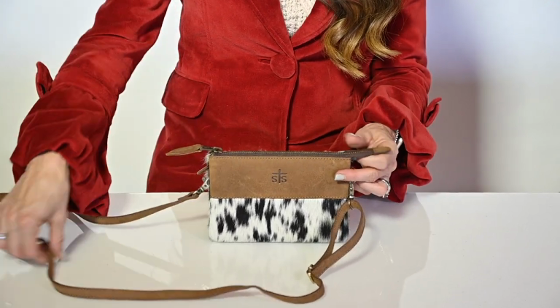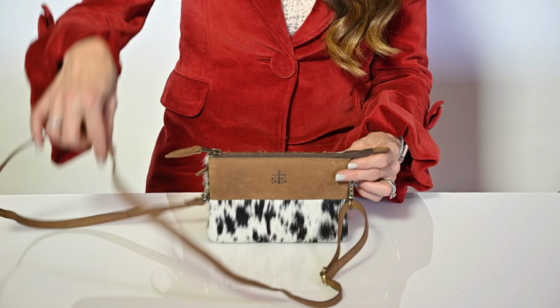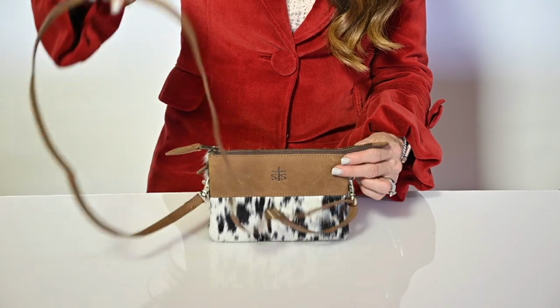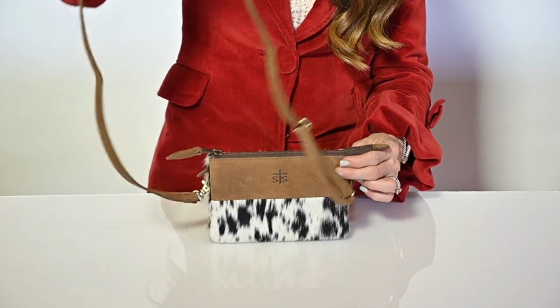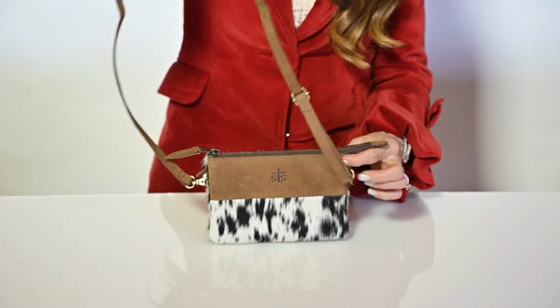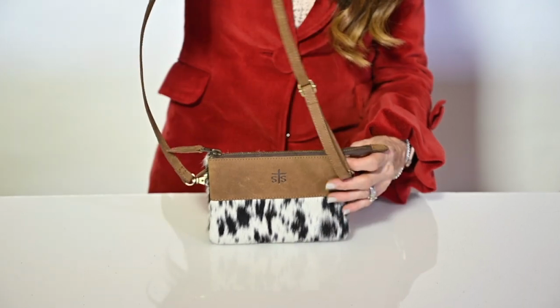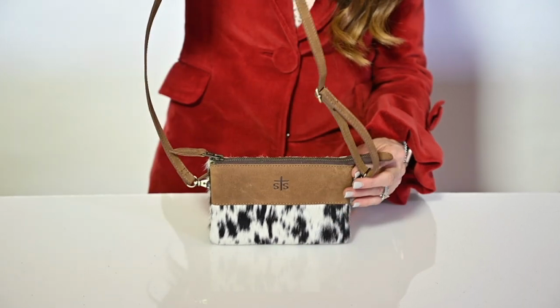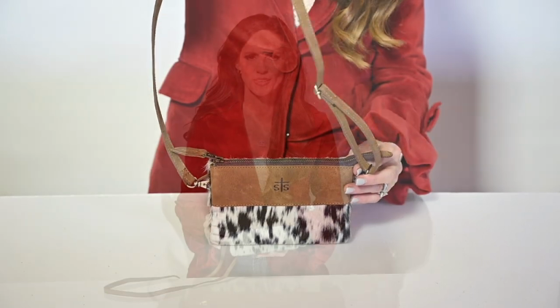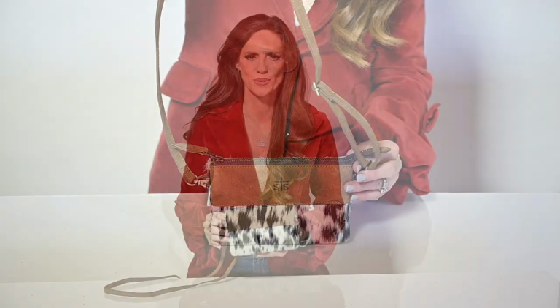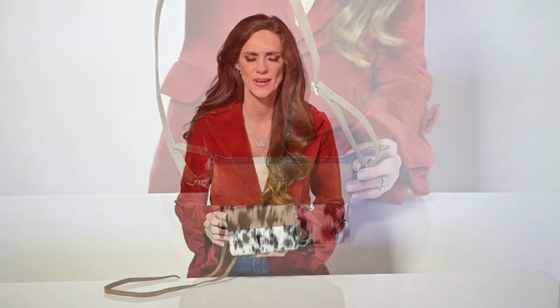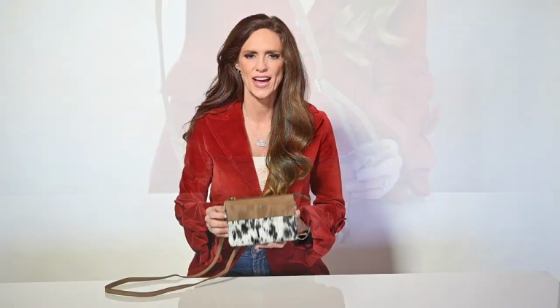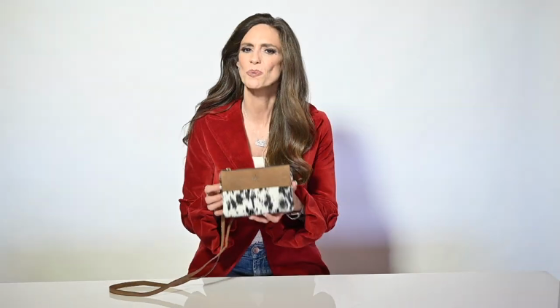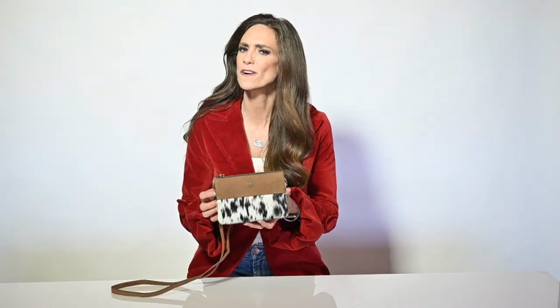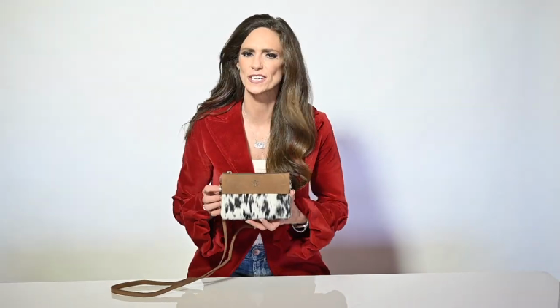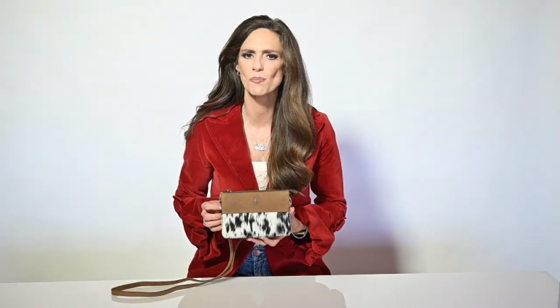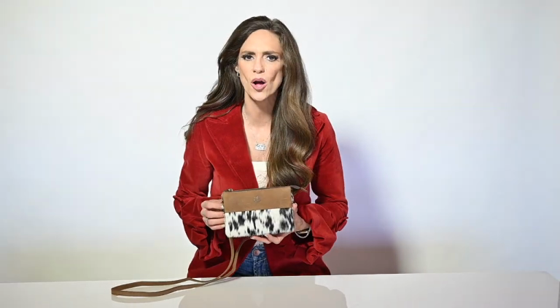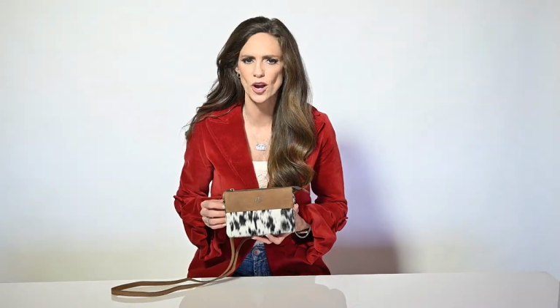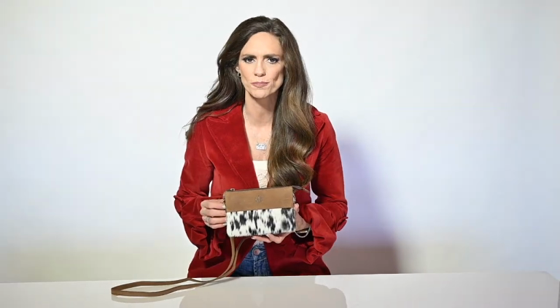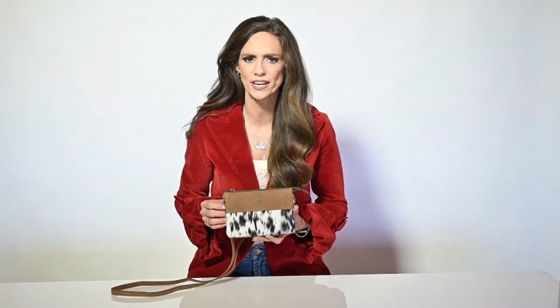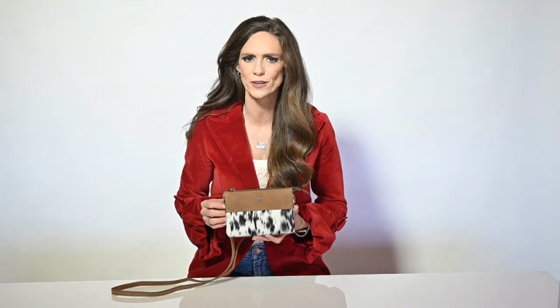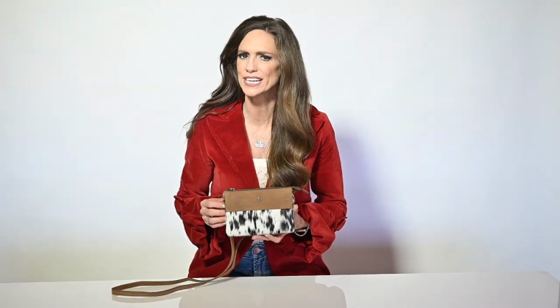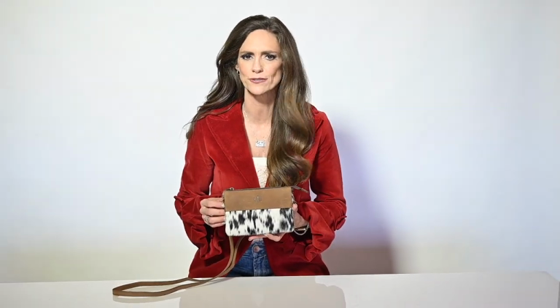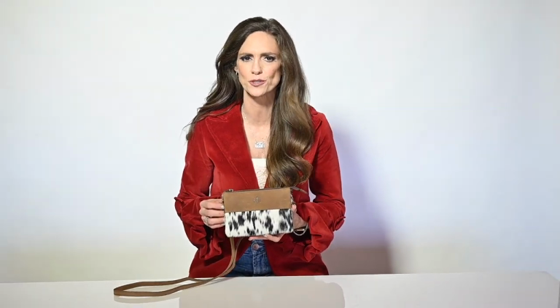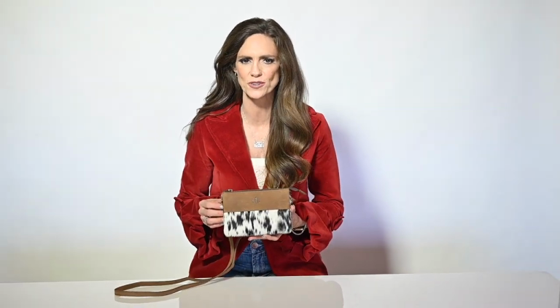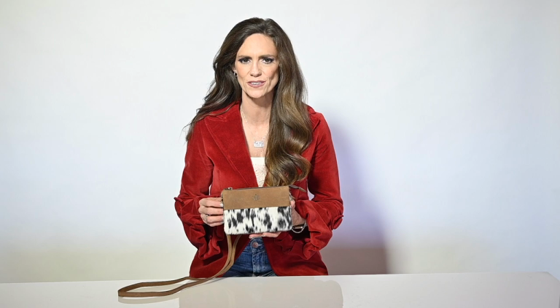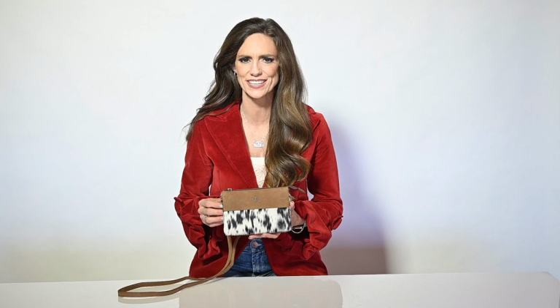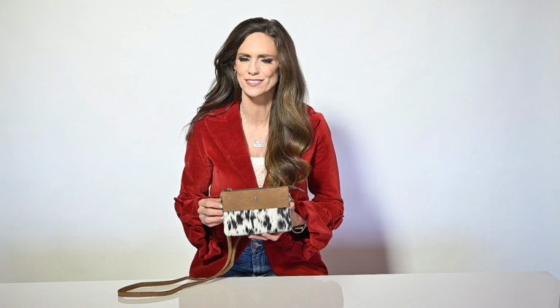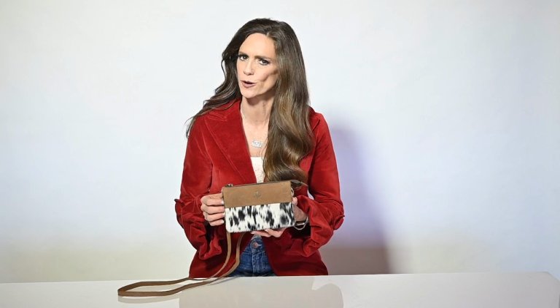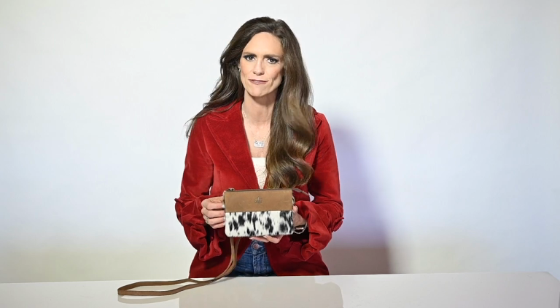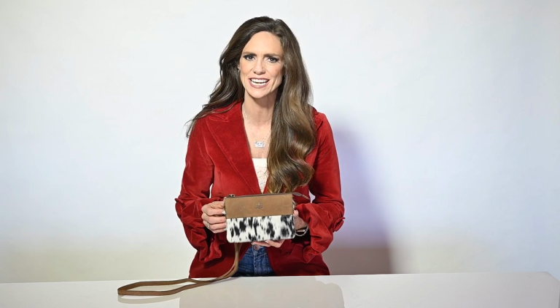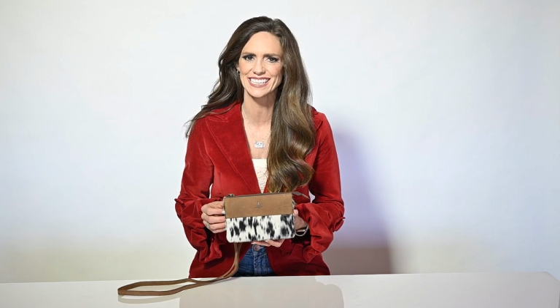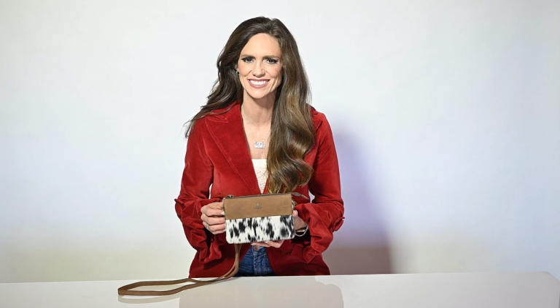An adjustable strap, a perfect small crossbody for any of your special events or everyday needs.